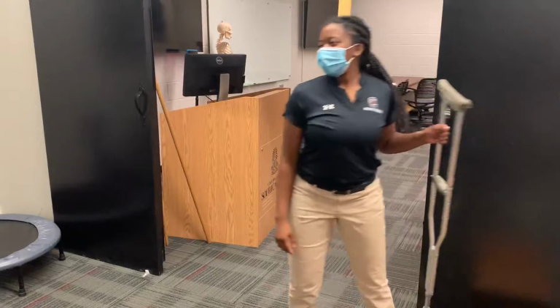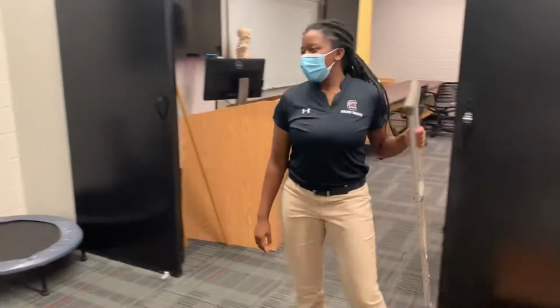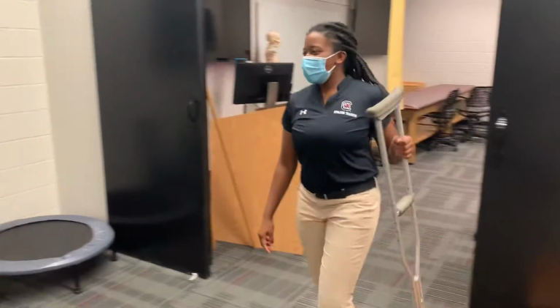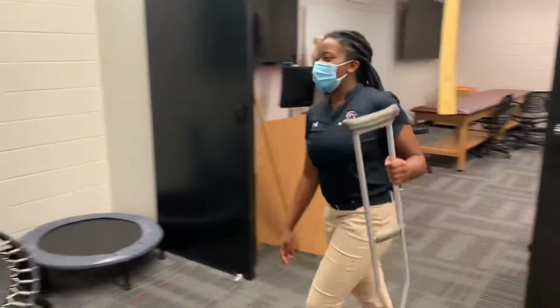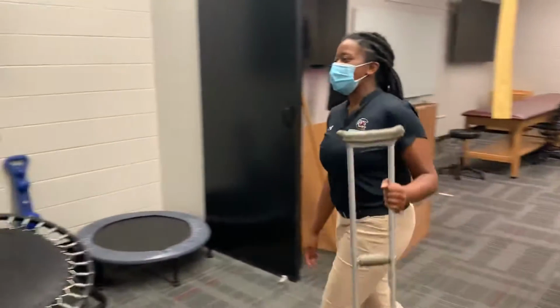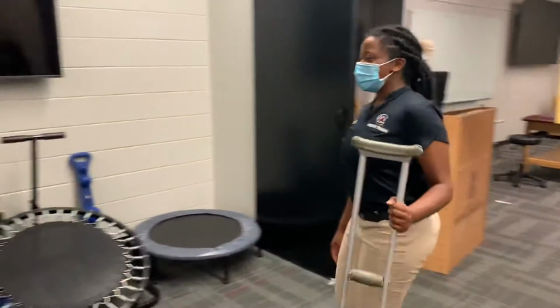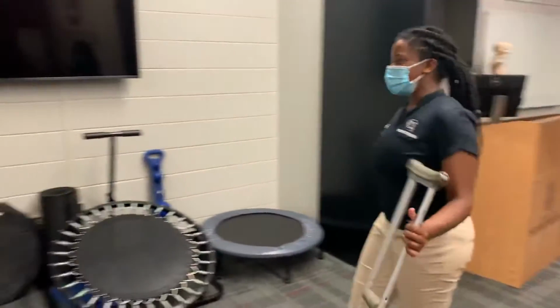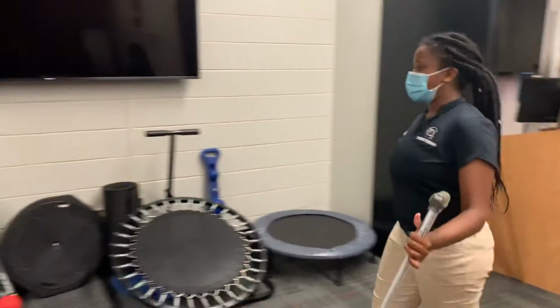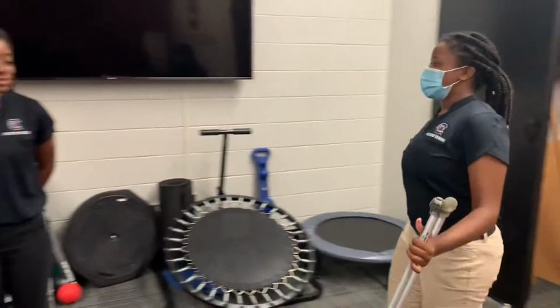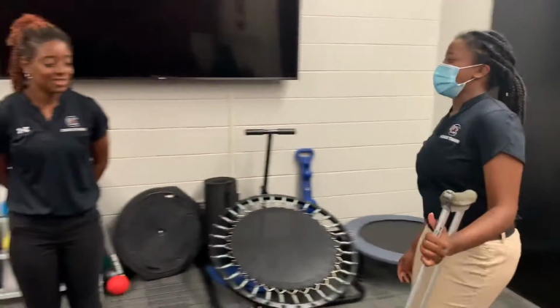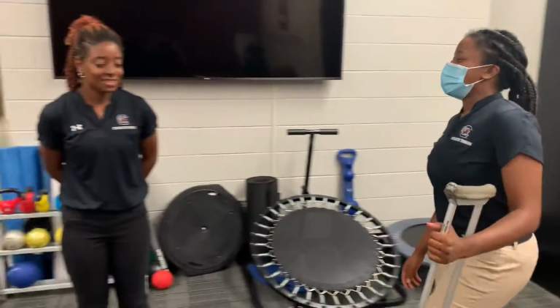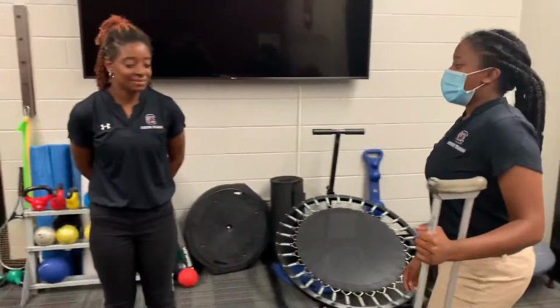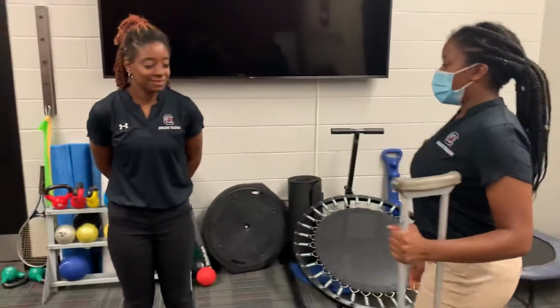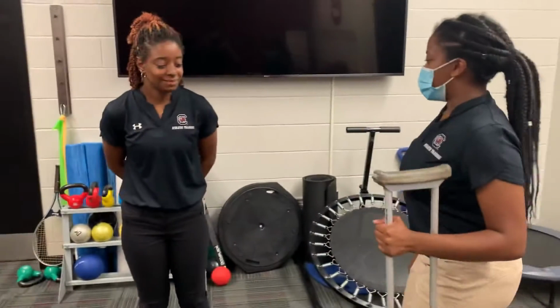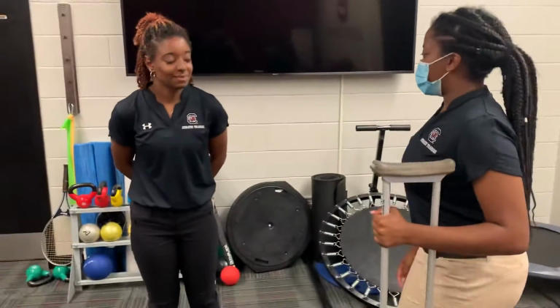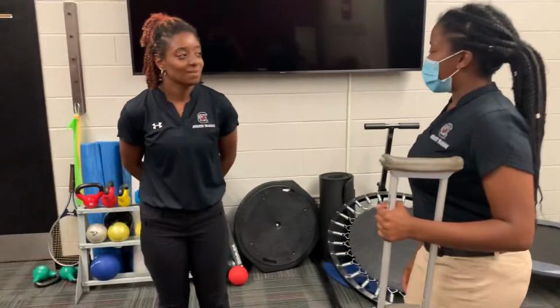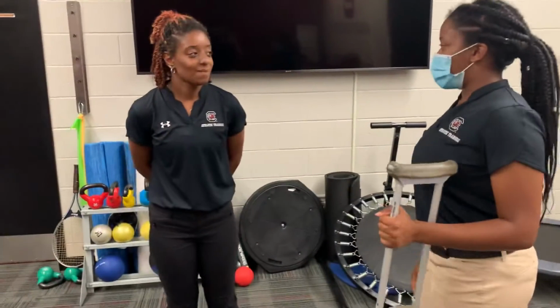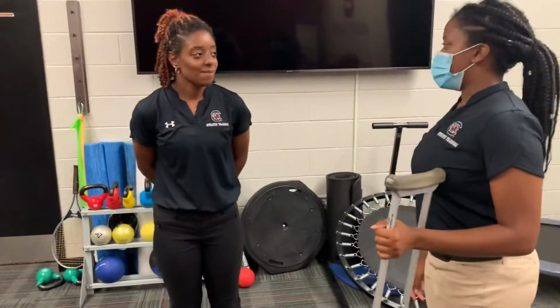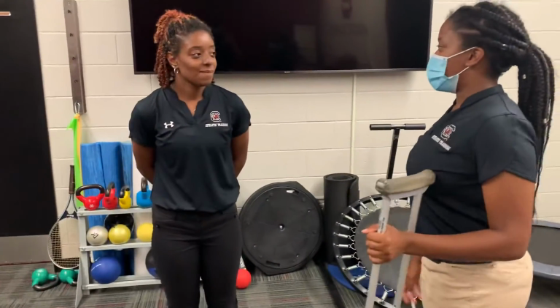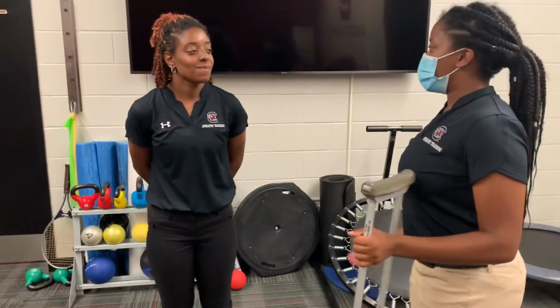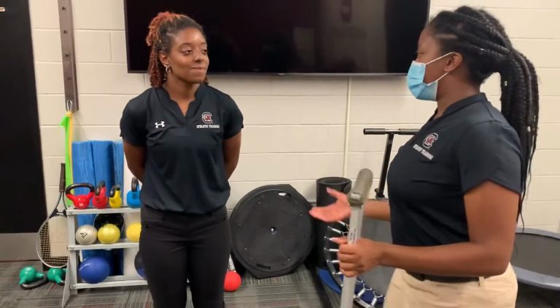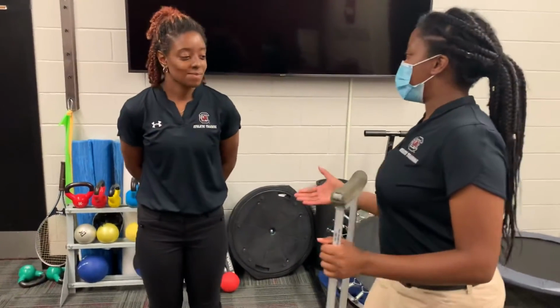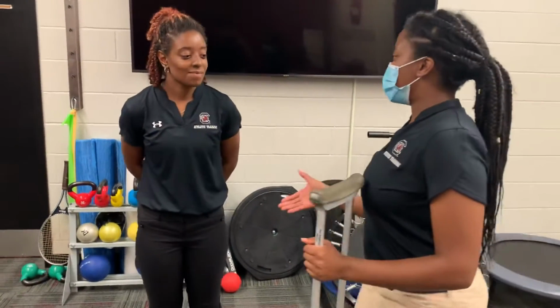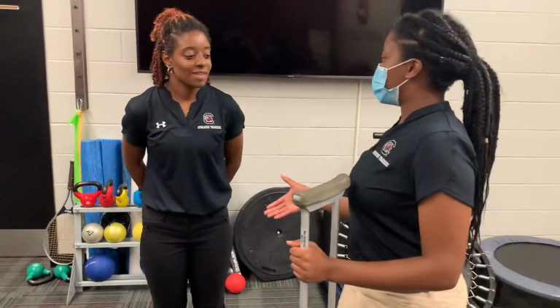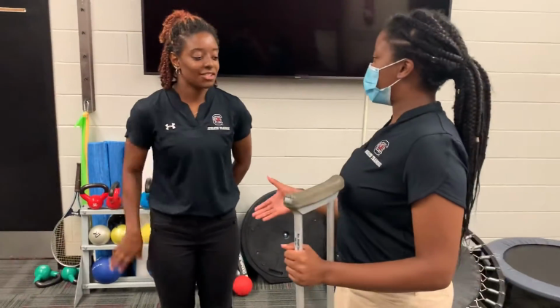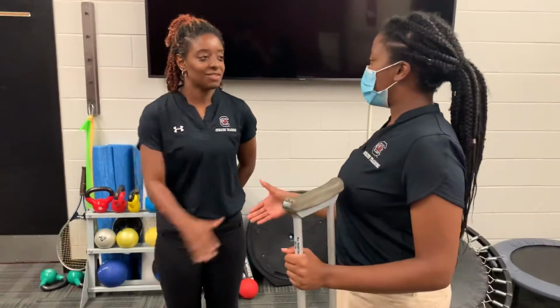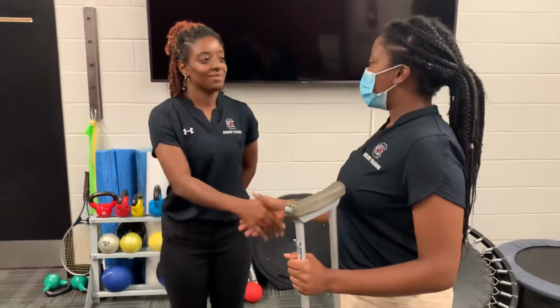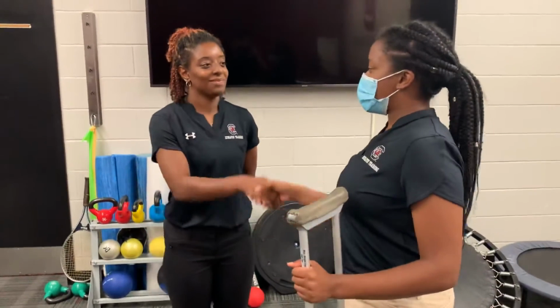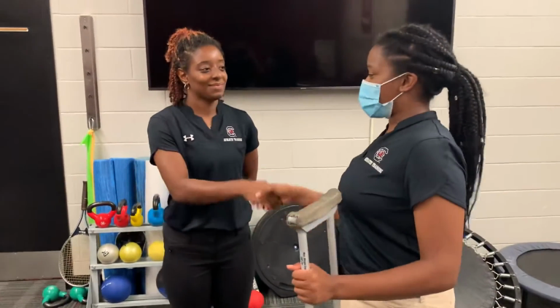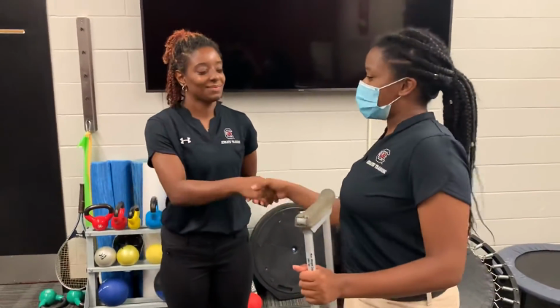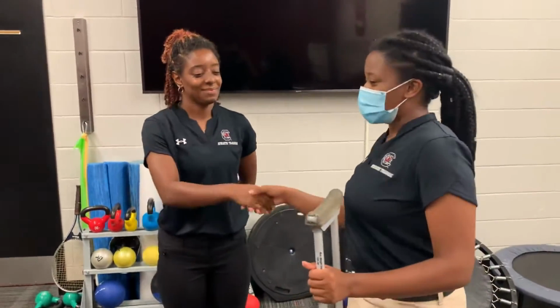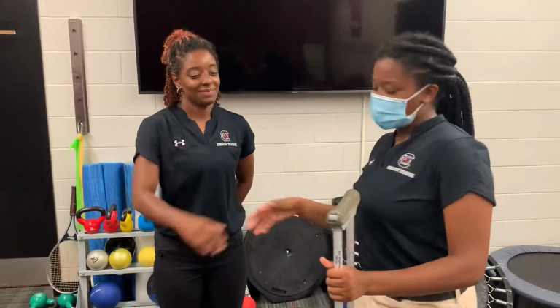Hey, how are you doing? Doing good. I'm D'Andra Malone, the Athletic Trainer. Your name? Asia. Nice to meet you.